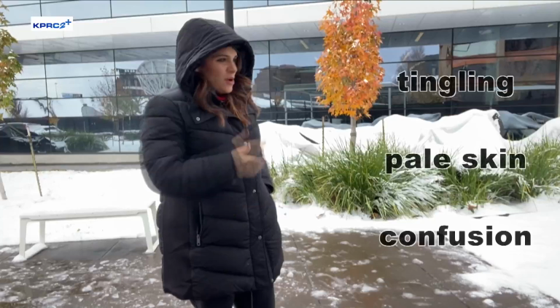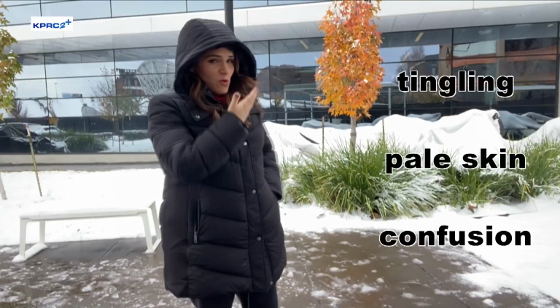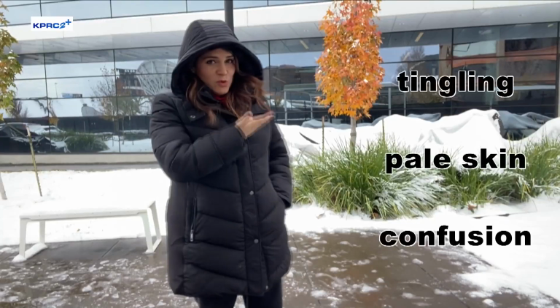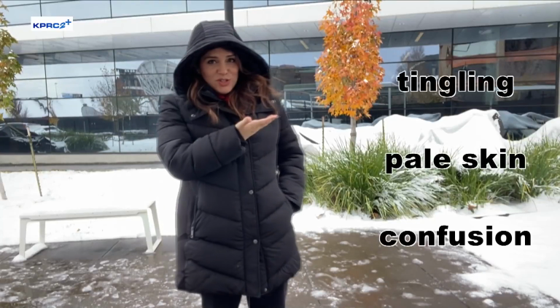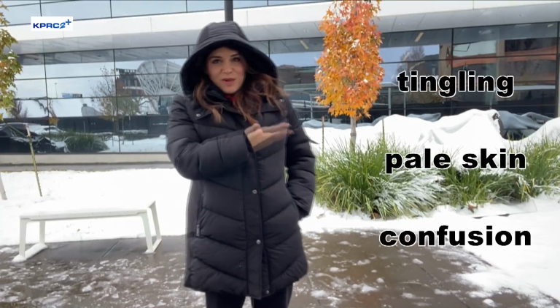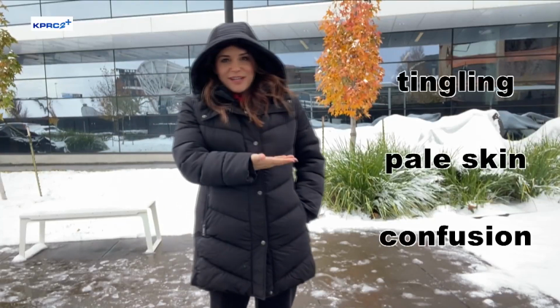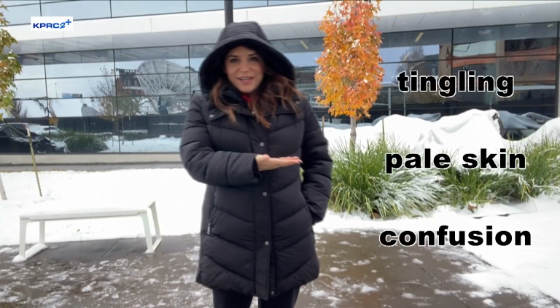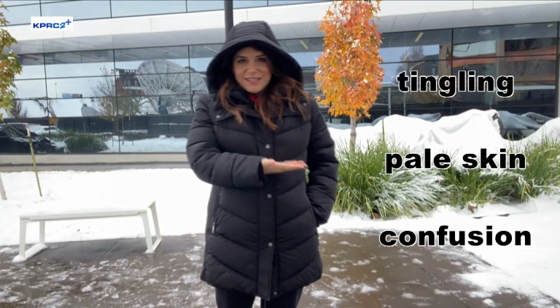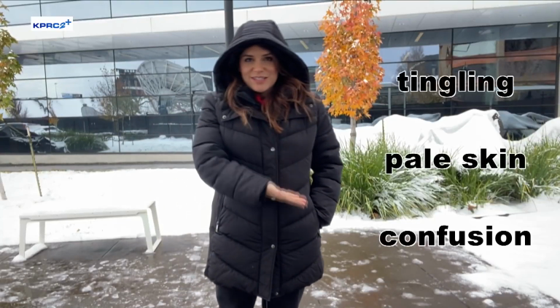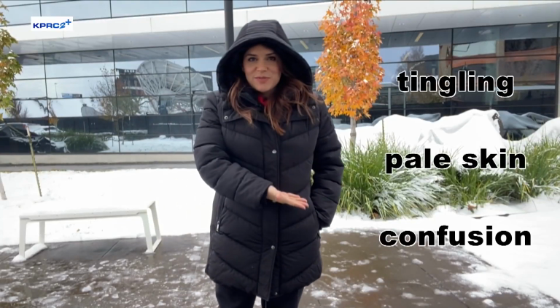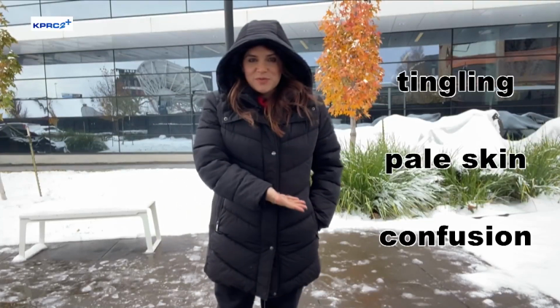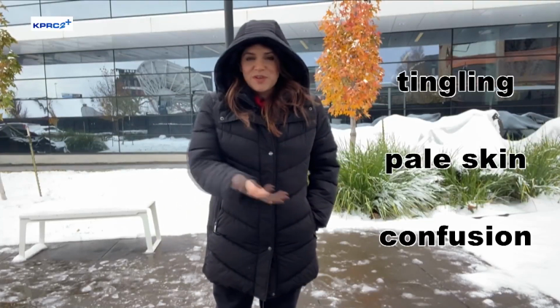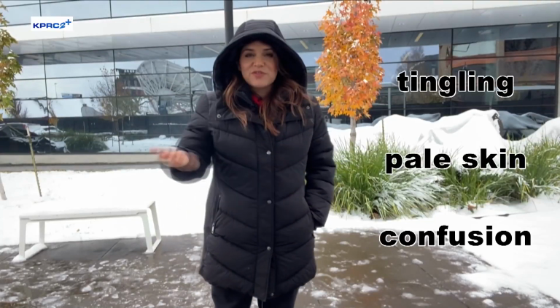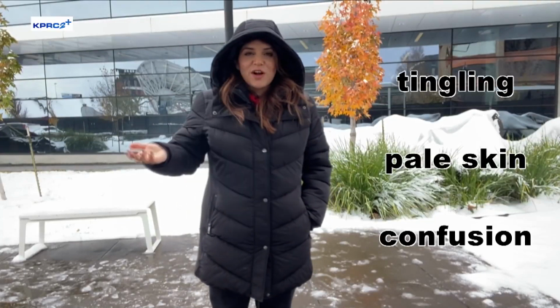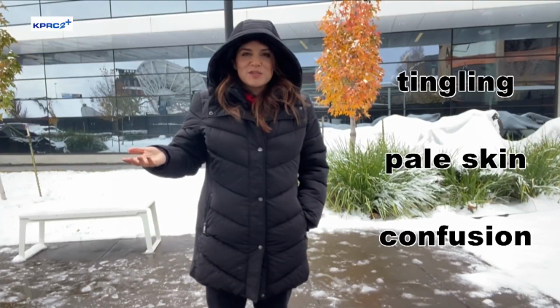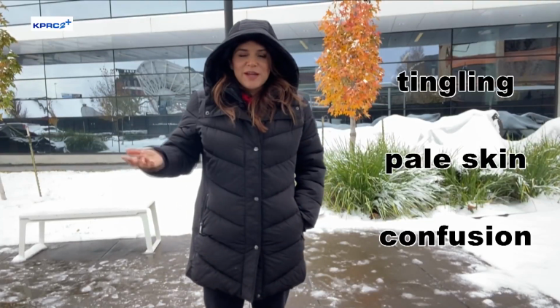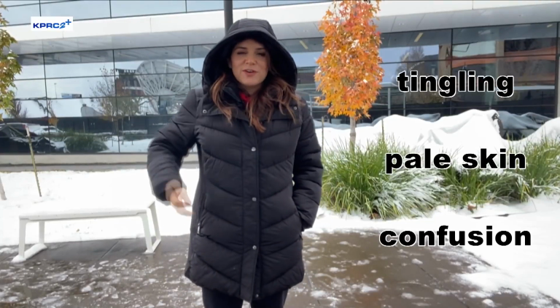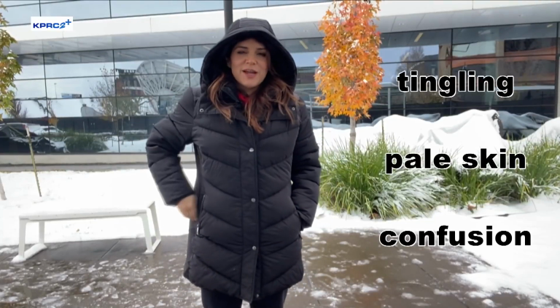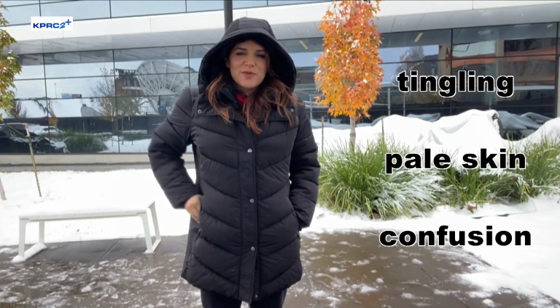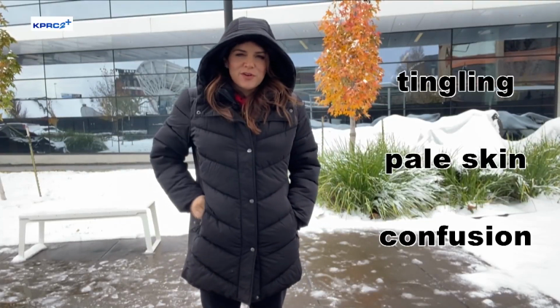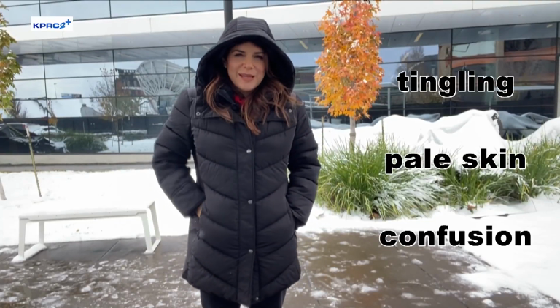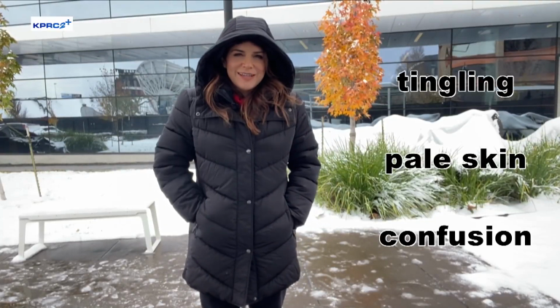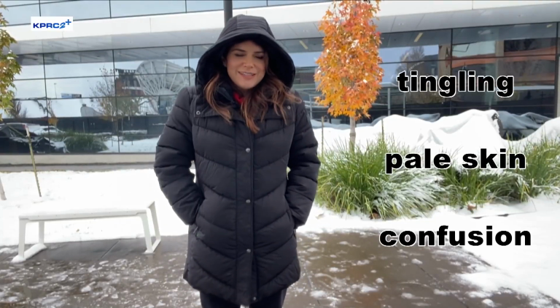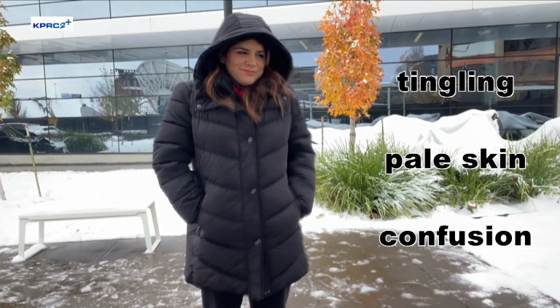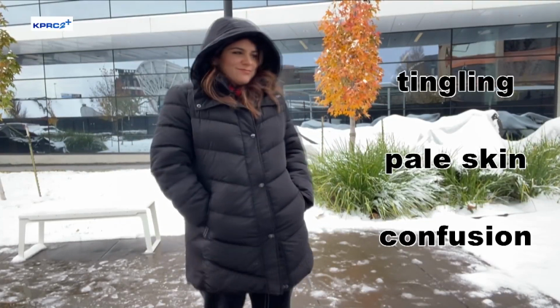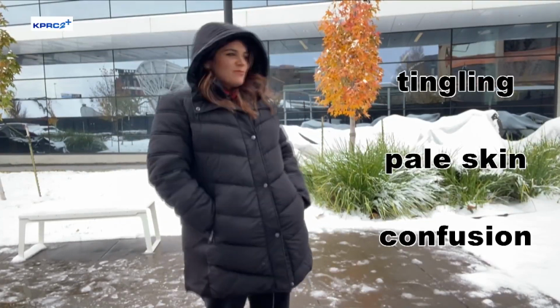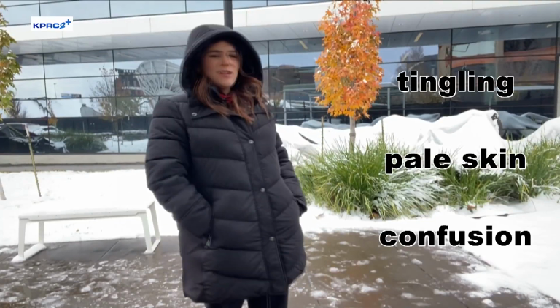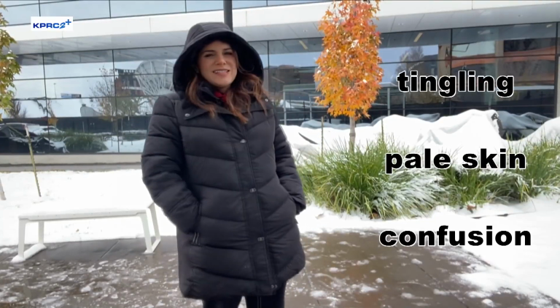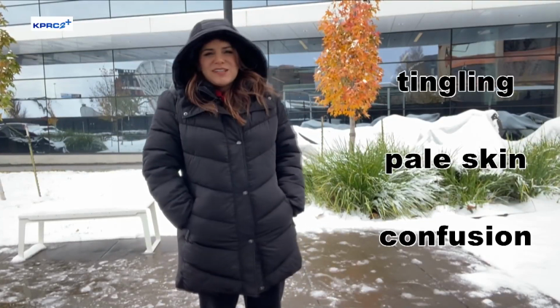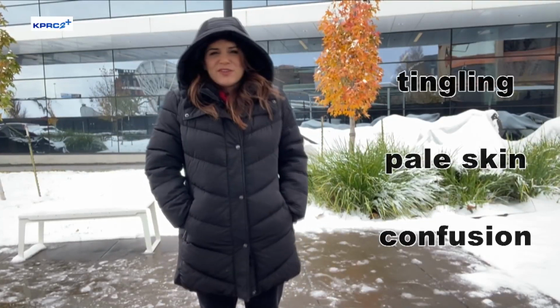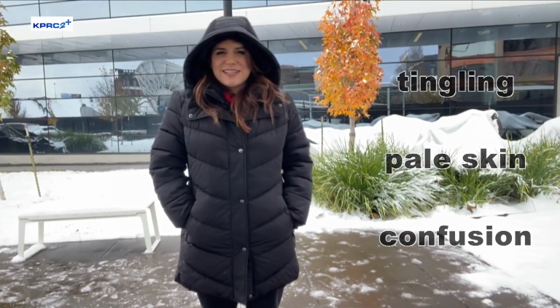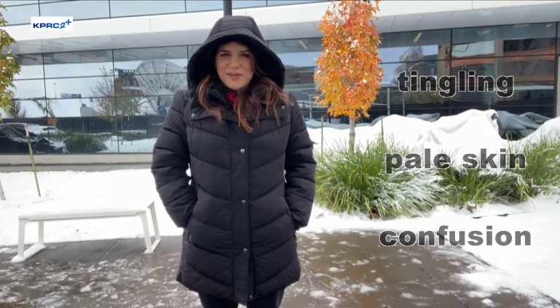Would you recognize the symptoms of frostbite or hypothermia? And what's the difference anyway?